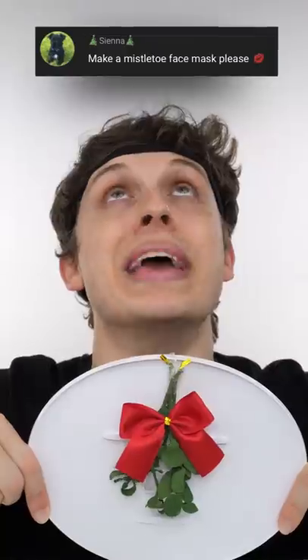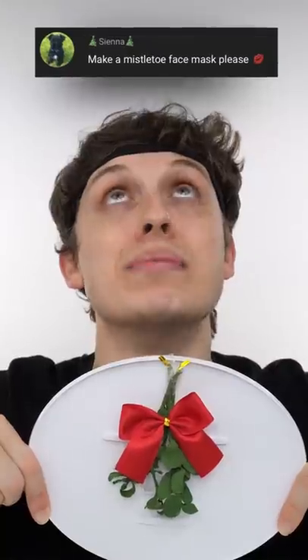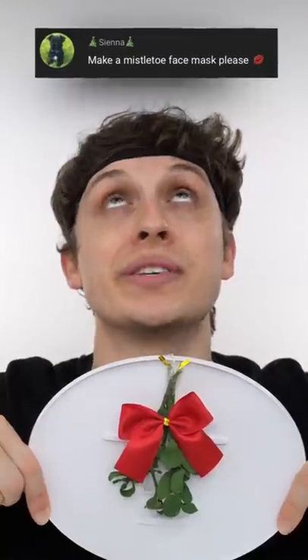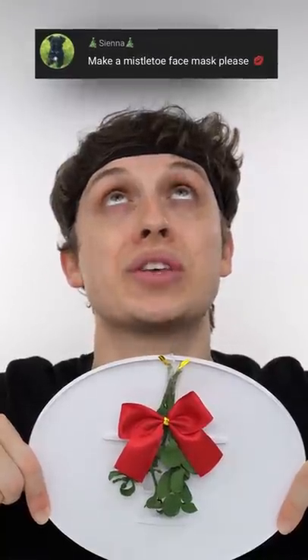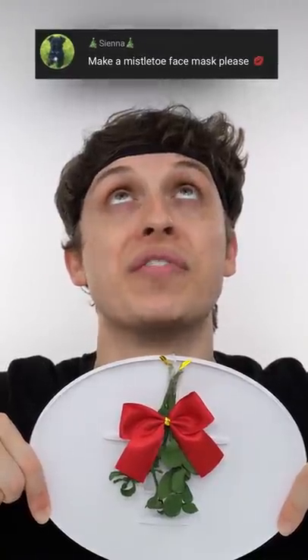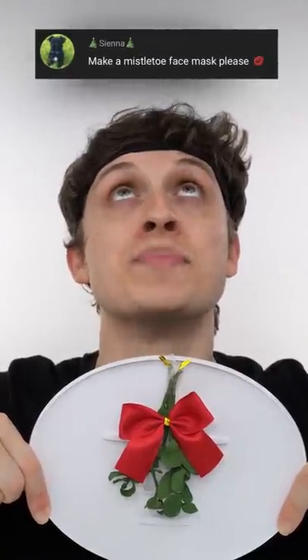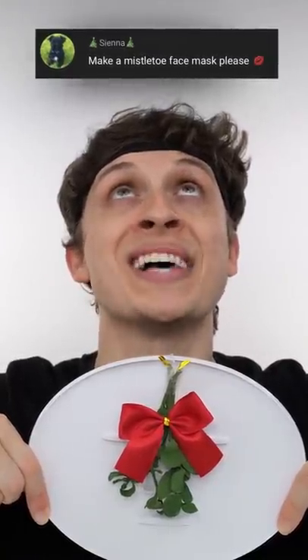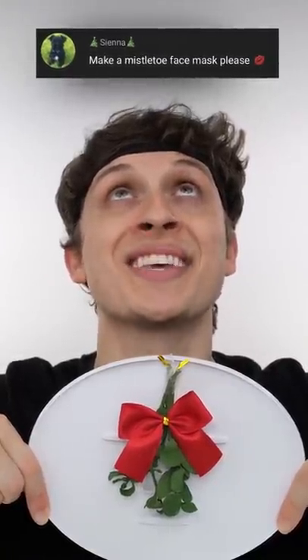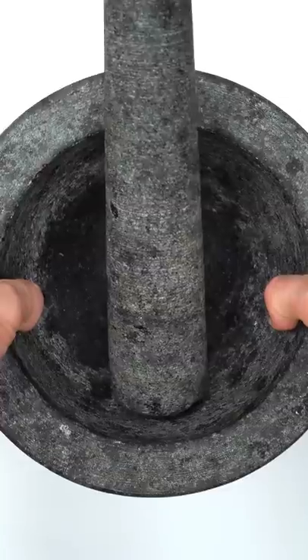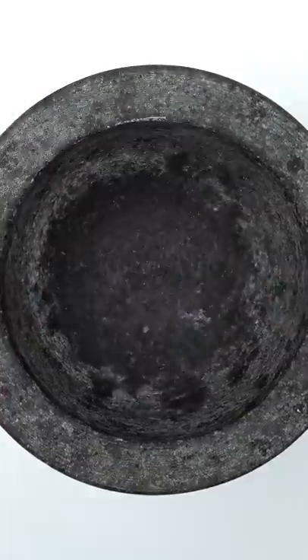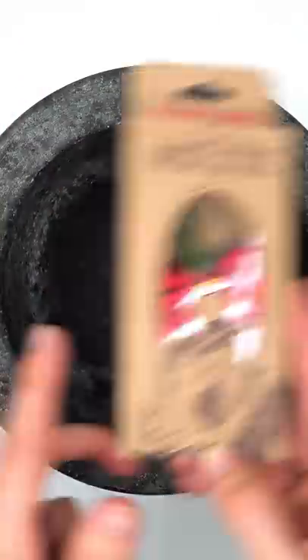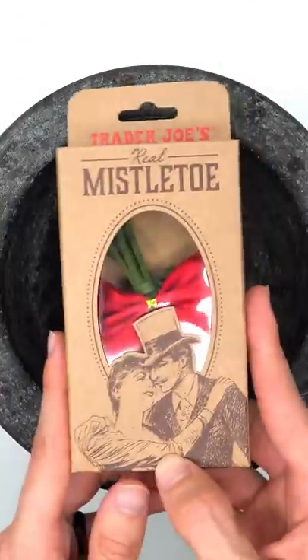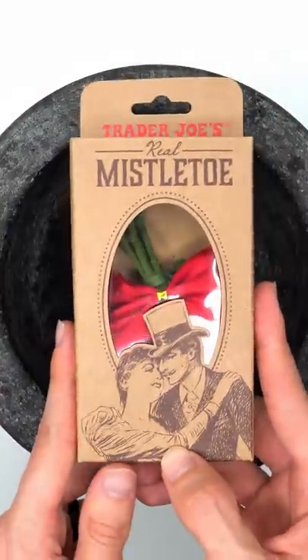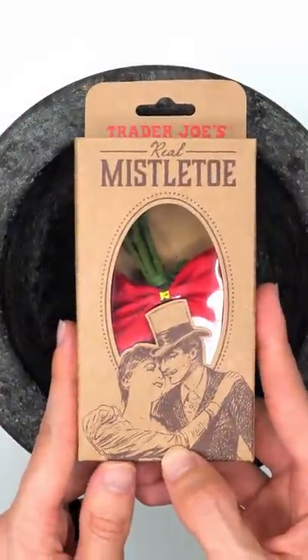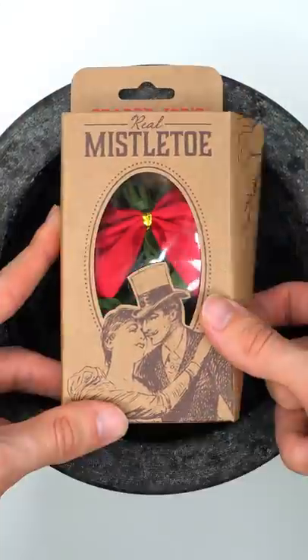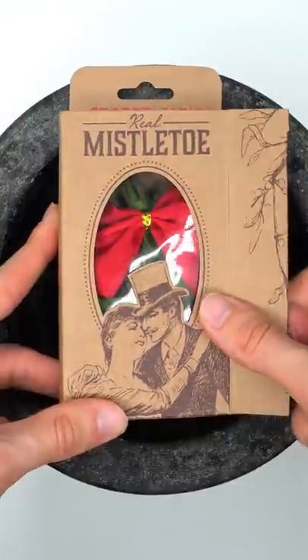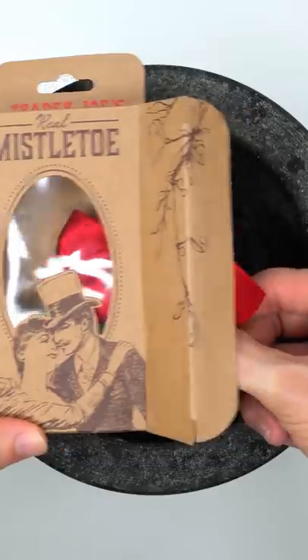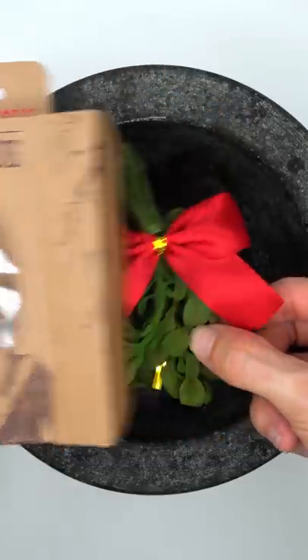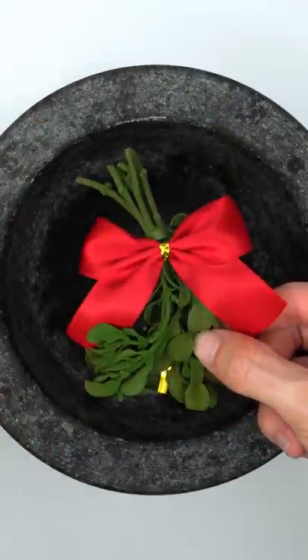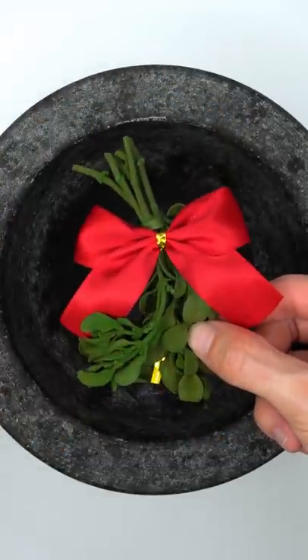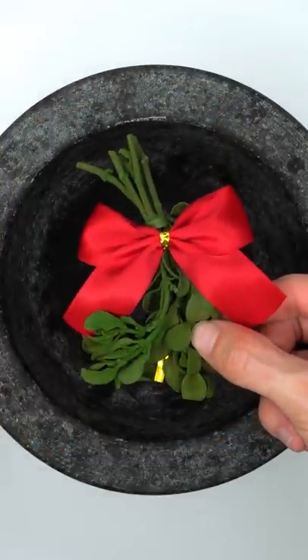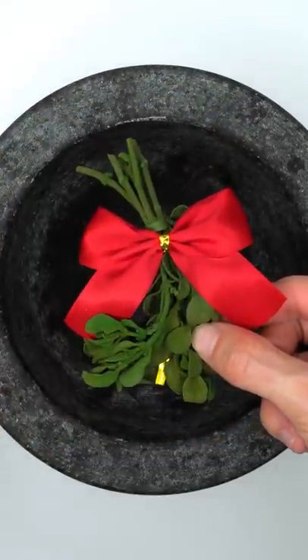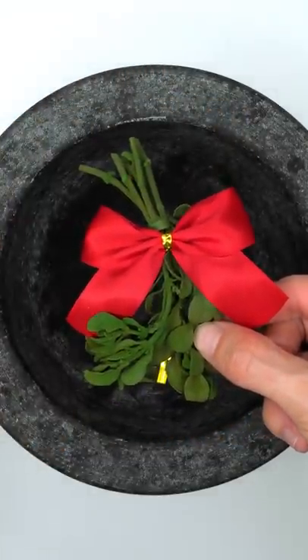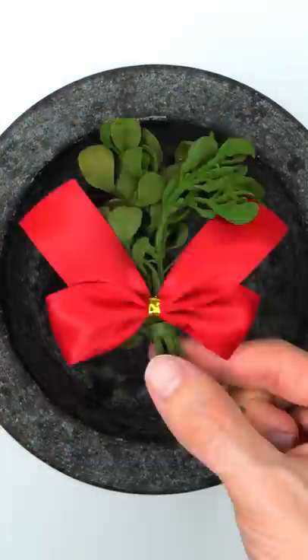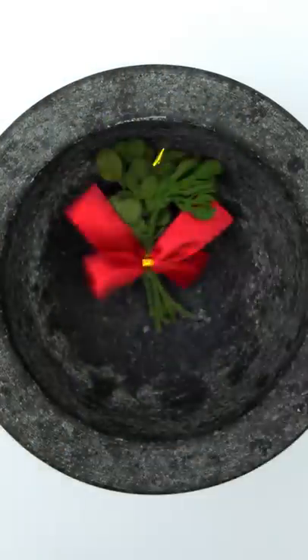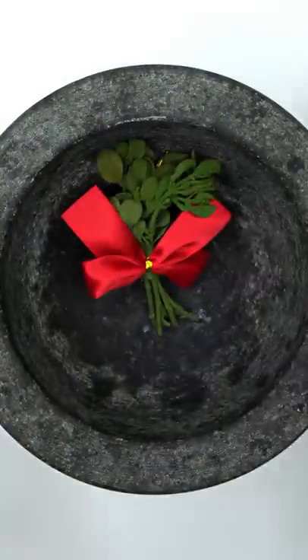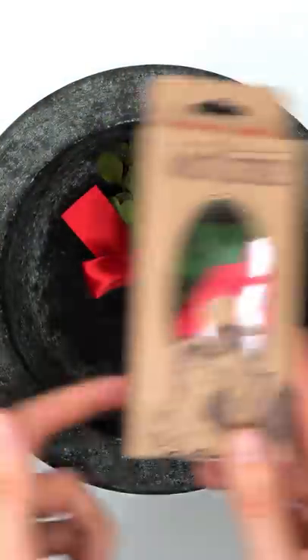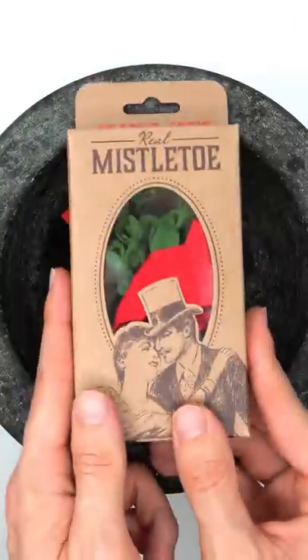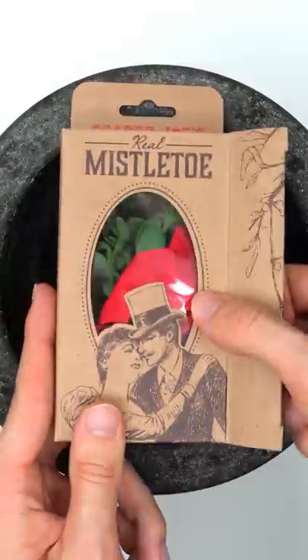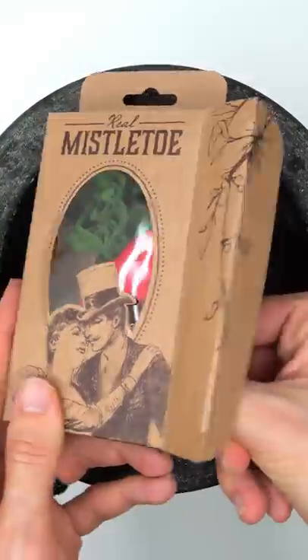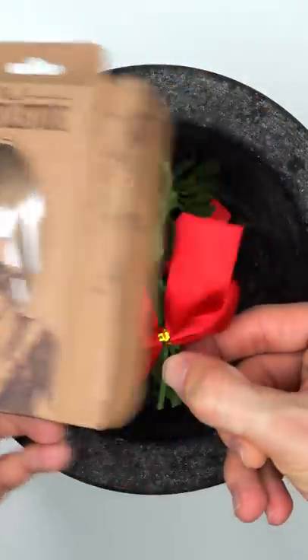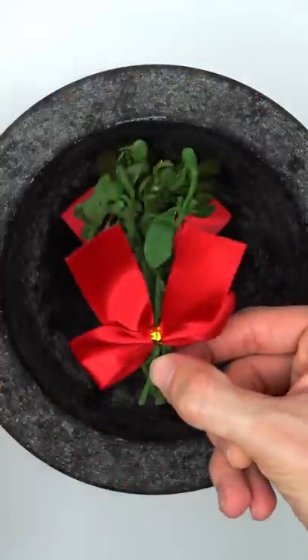Making a mistletoe face mask? Real mistletoe? Wrapping it up? It looks so cute, but it's a lot smaller than I expected.